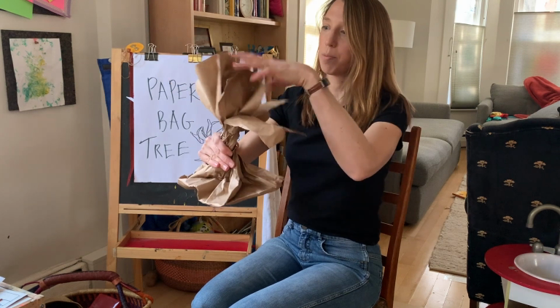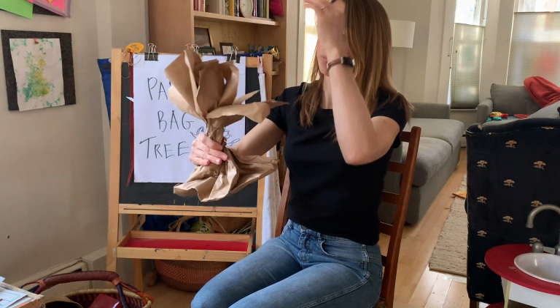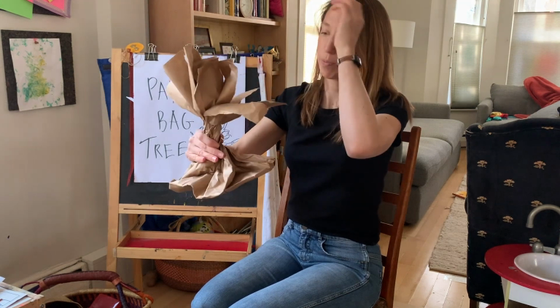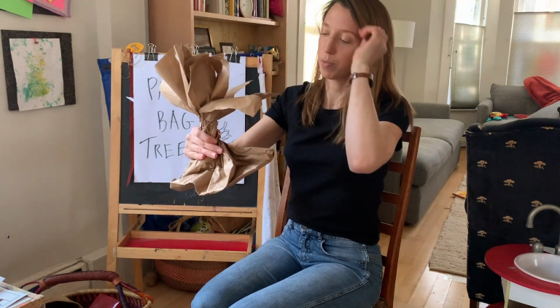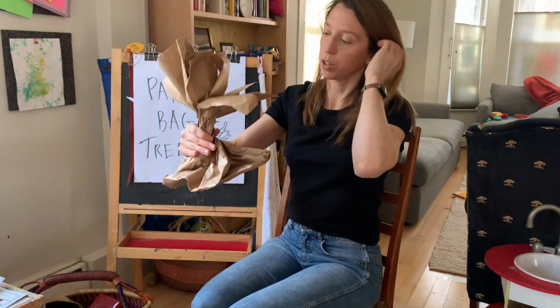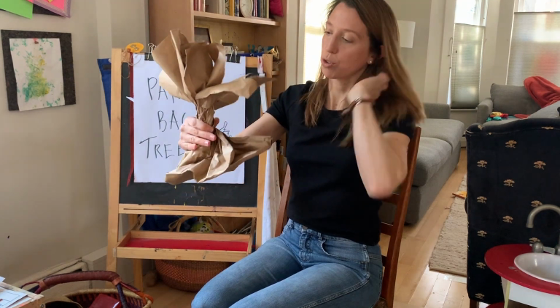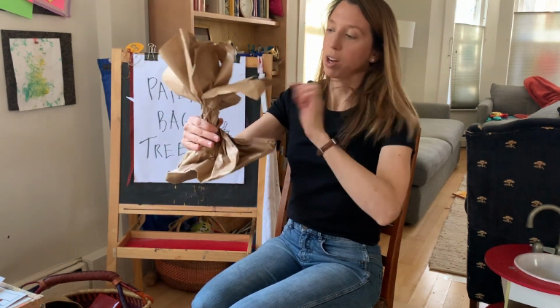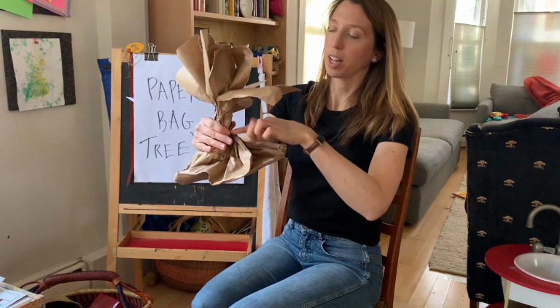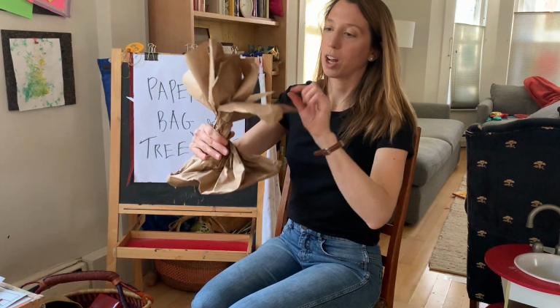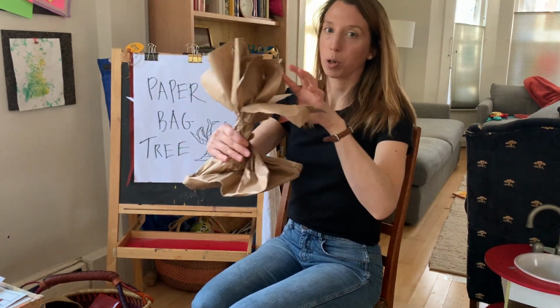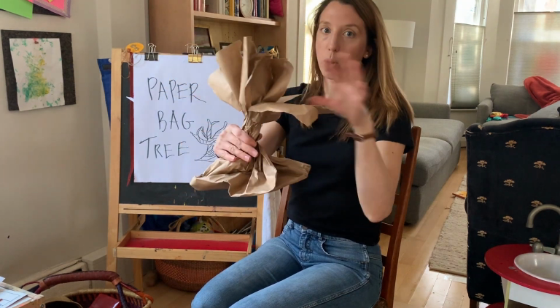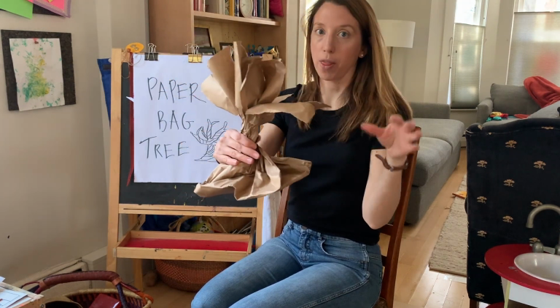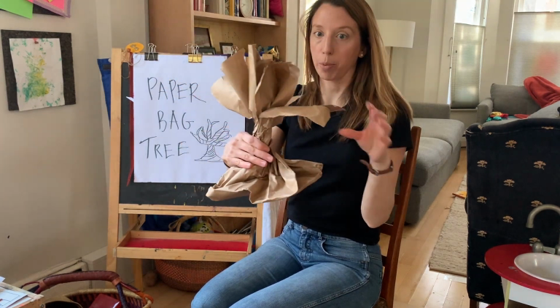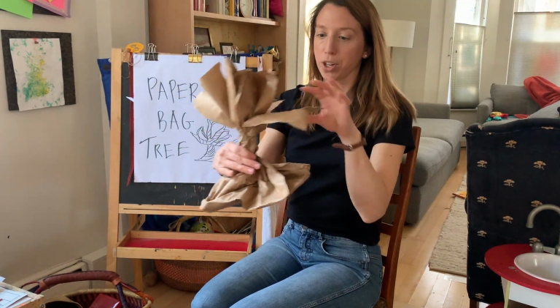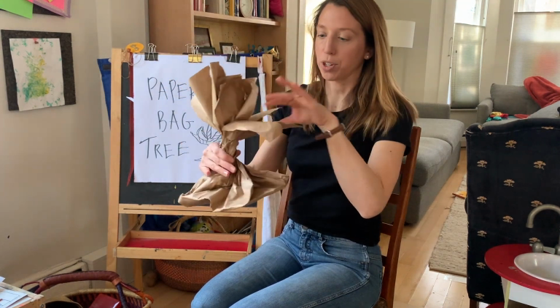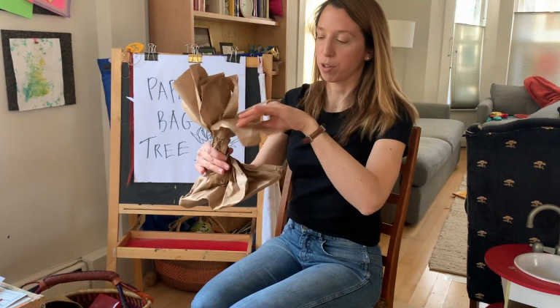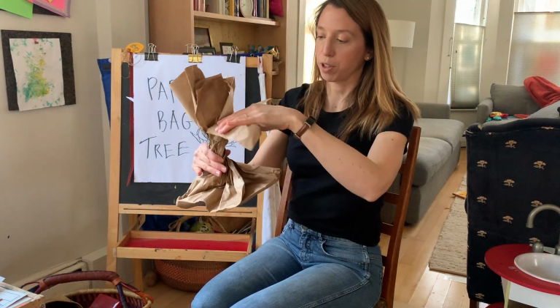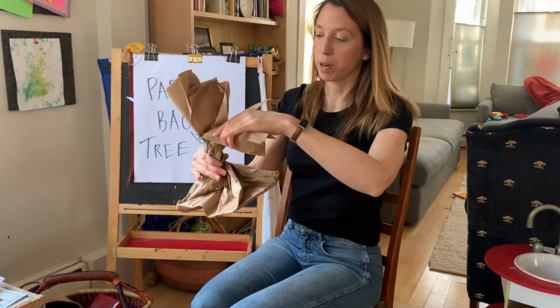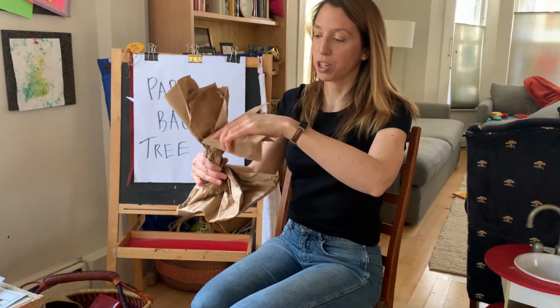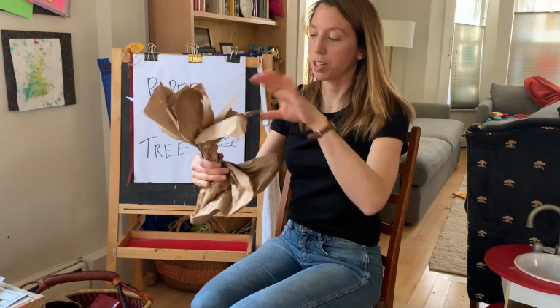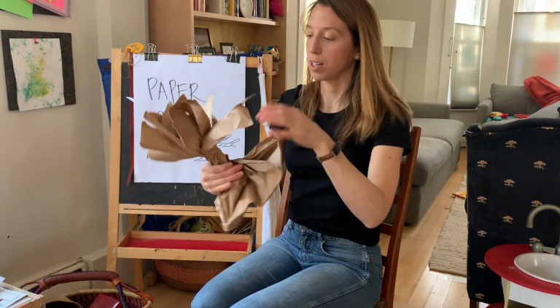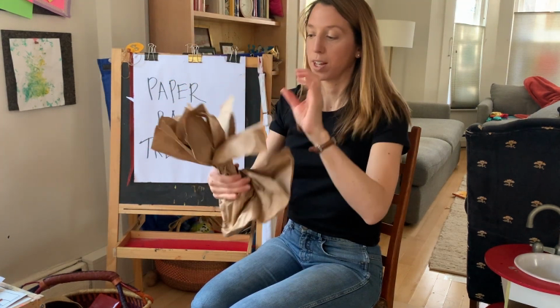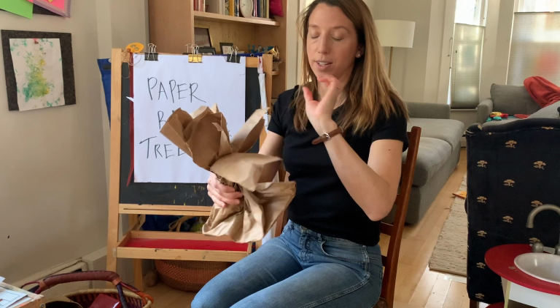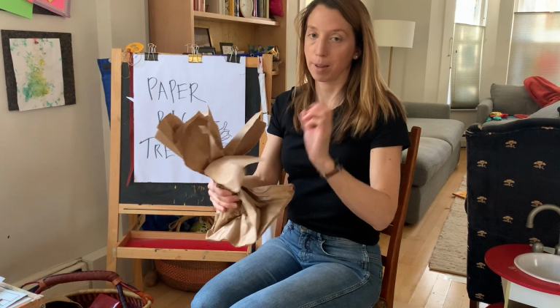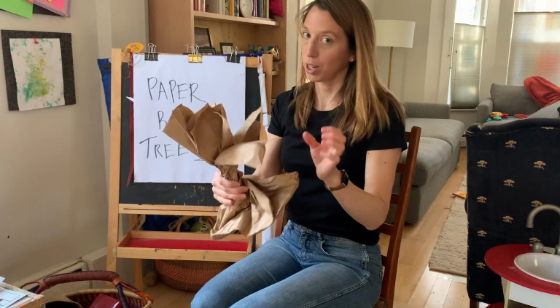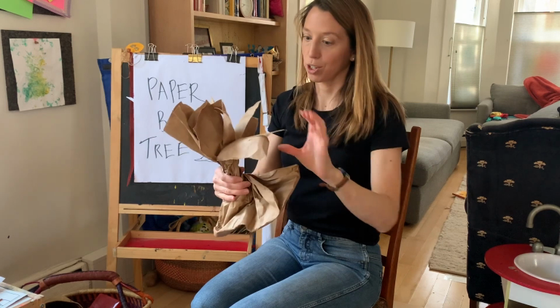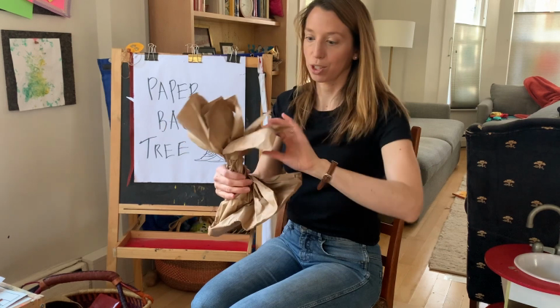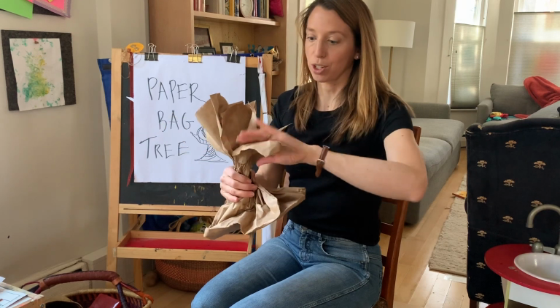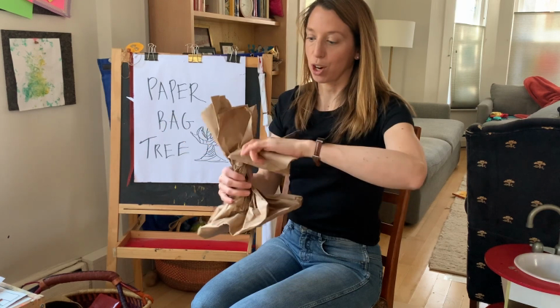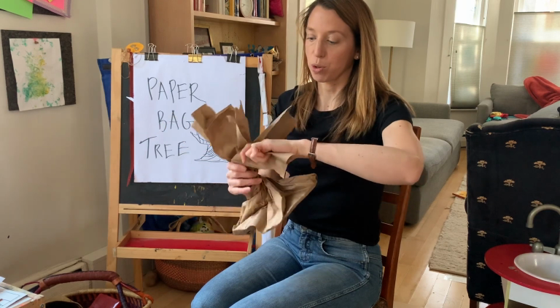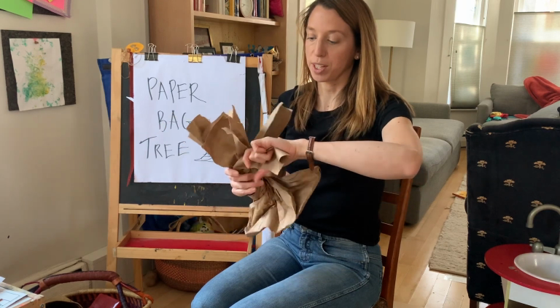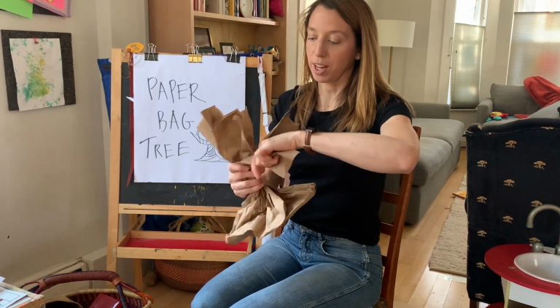Then you're going to twist. It's starting to look more like a tree. I've got the trunk at the bottom, and now I'm going to work on the branches — same thing, you're just going to start twisting.